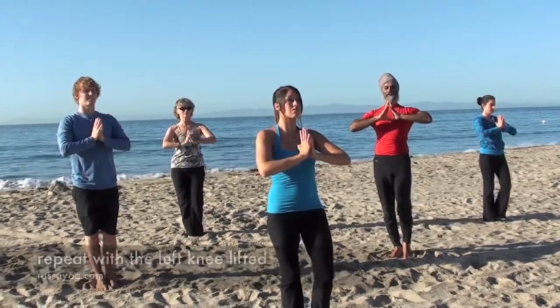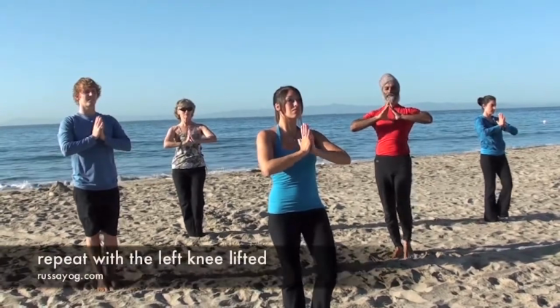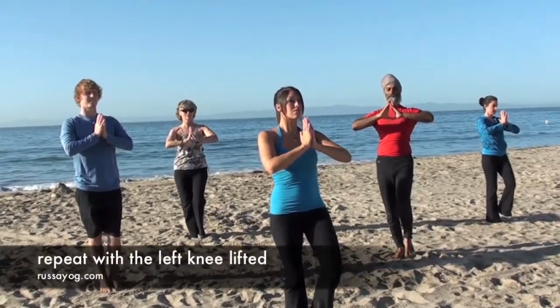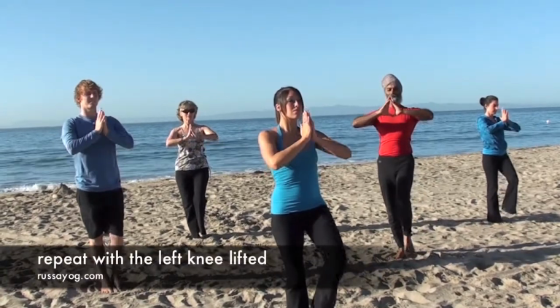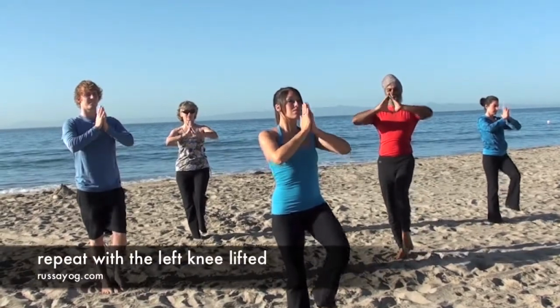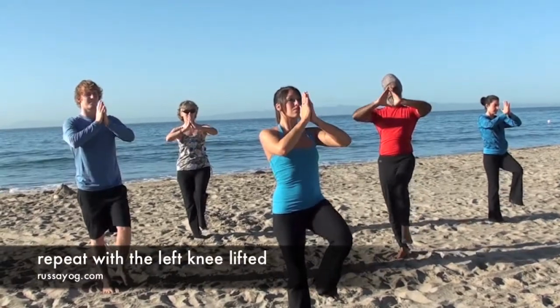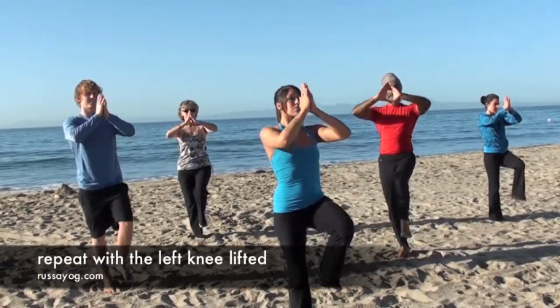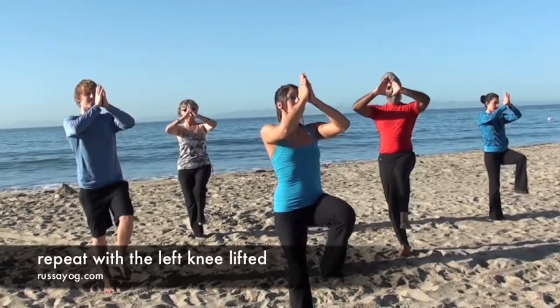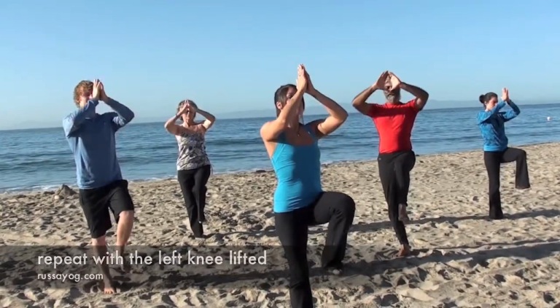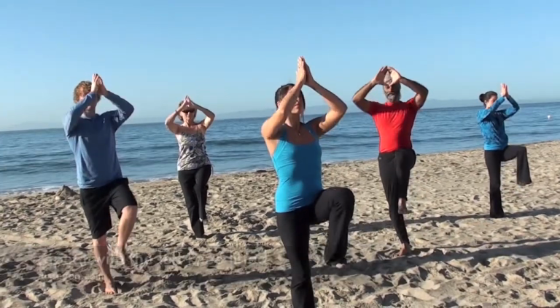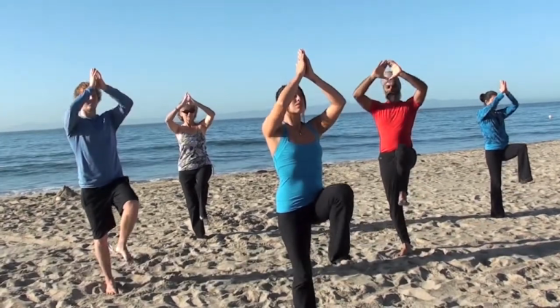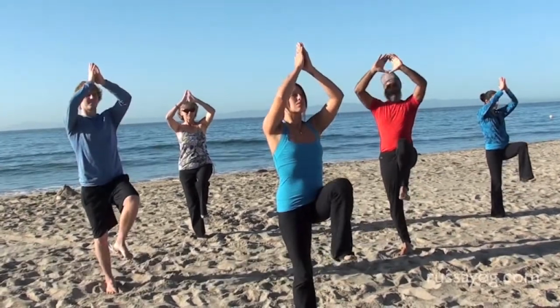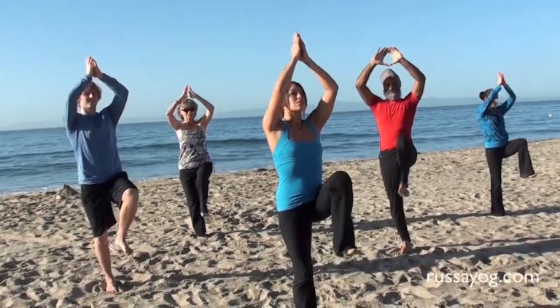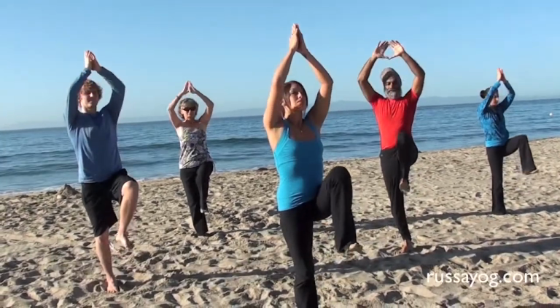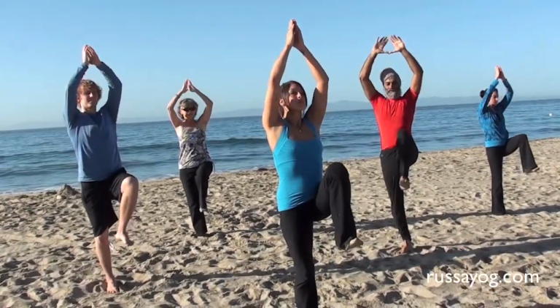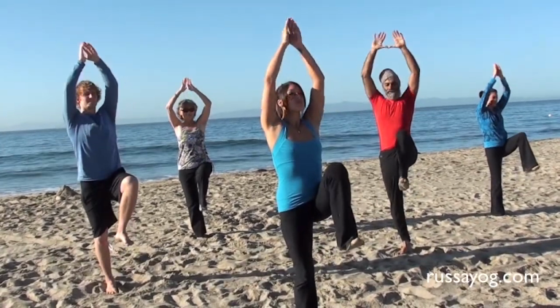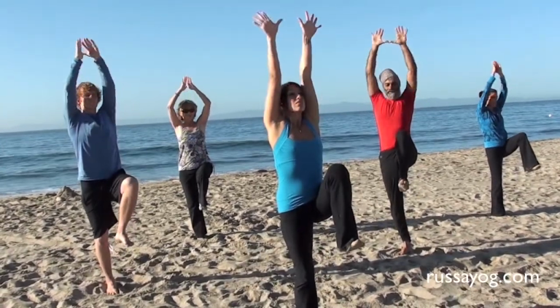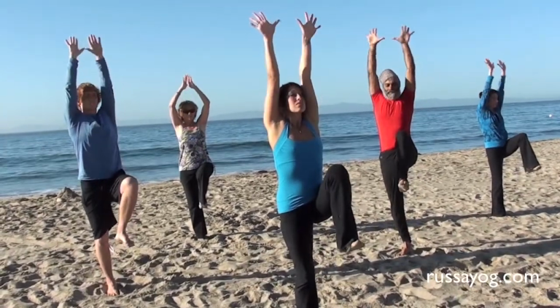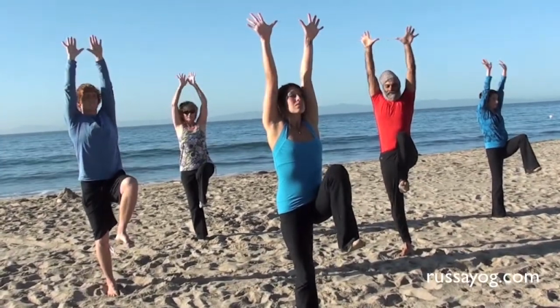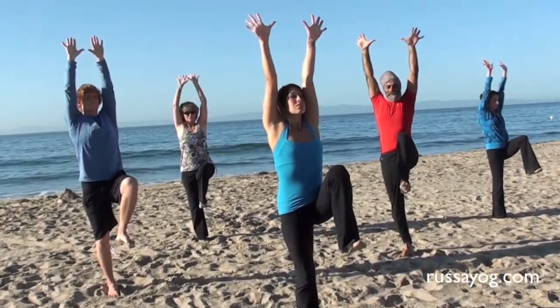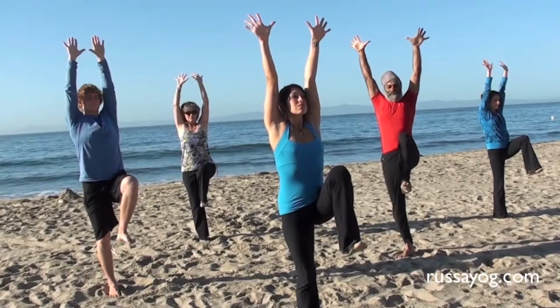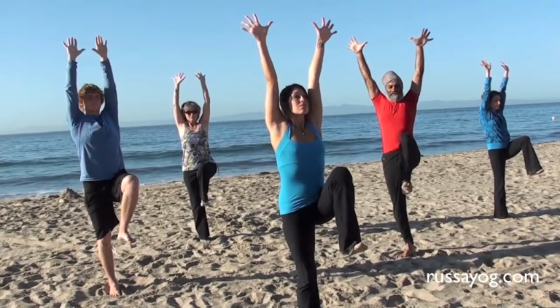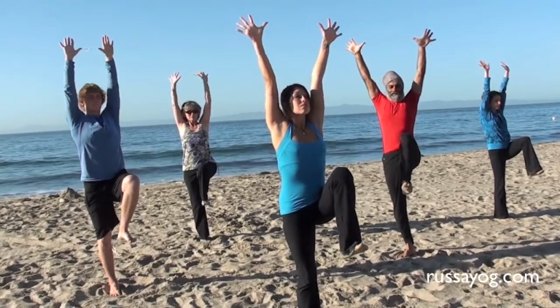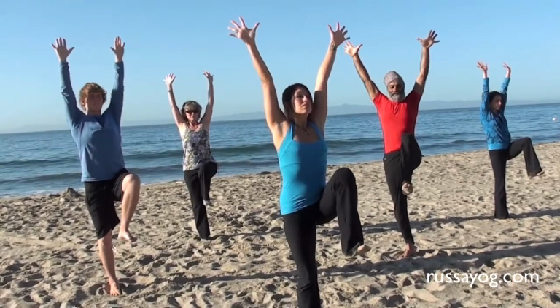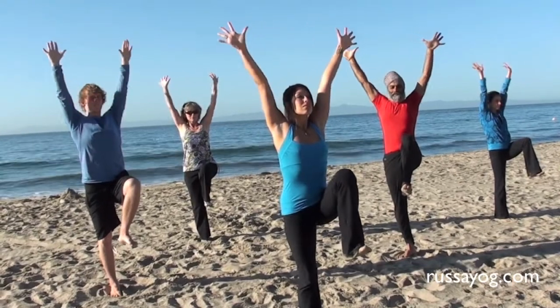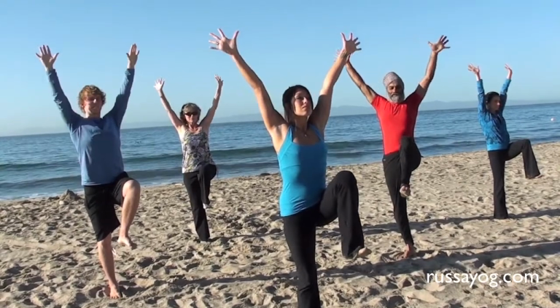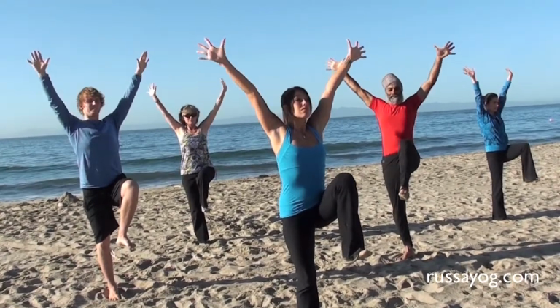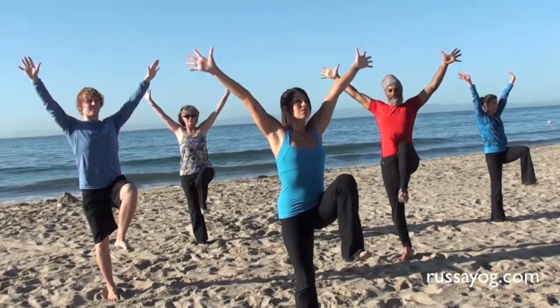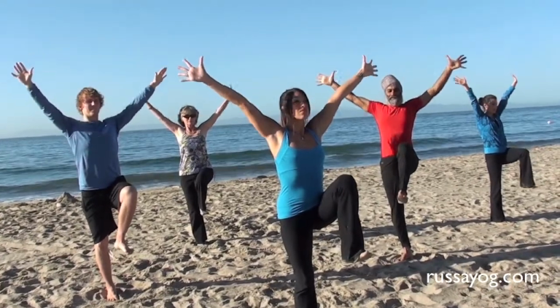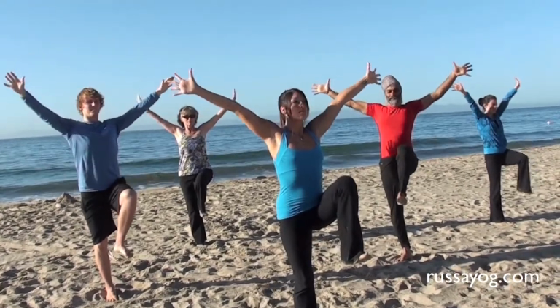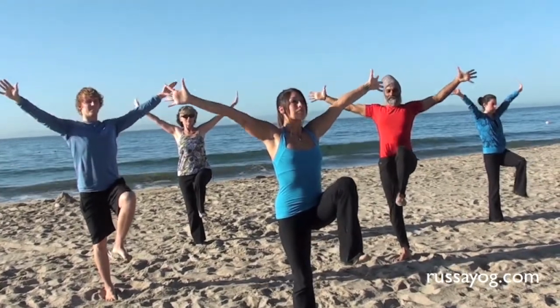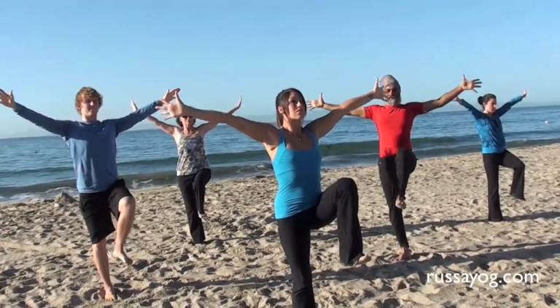Inhale, reaching up, lifting the left leg. Exhale, lowering down with control.